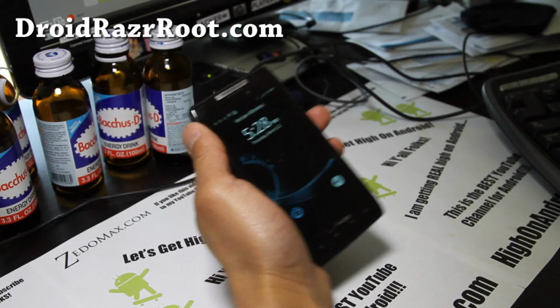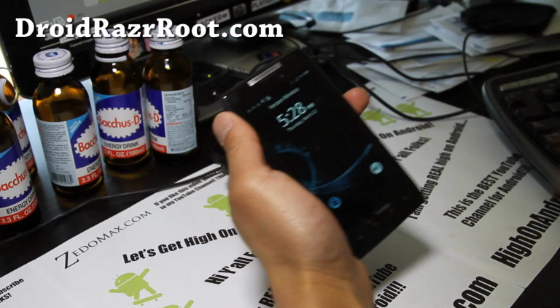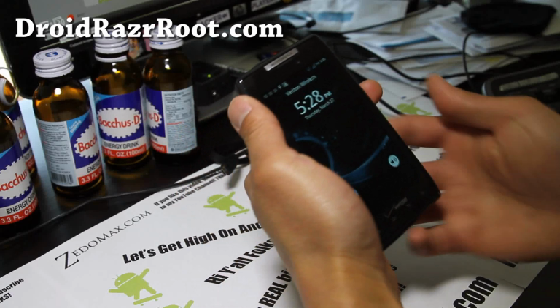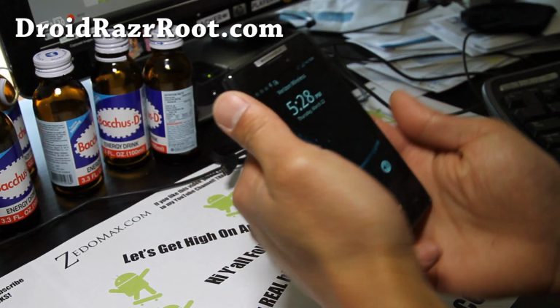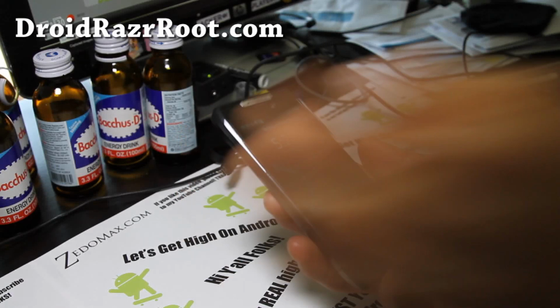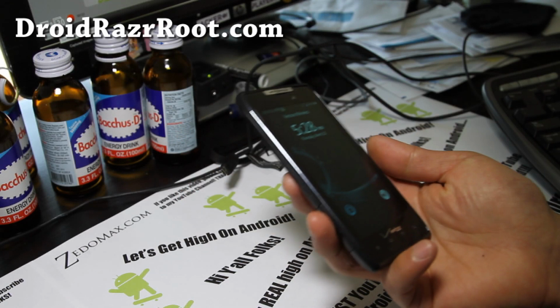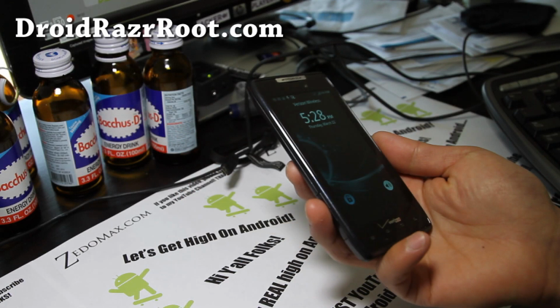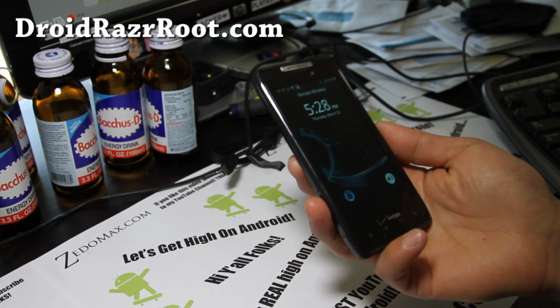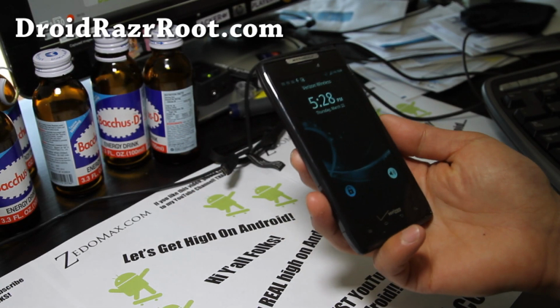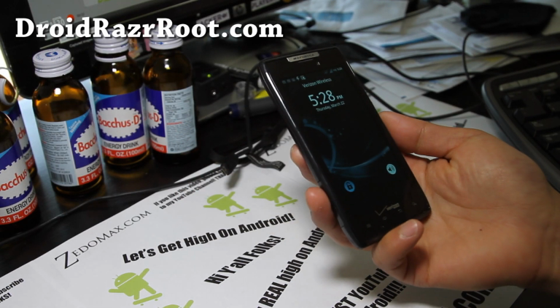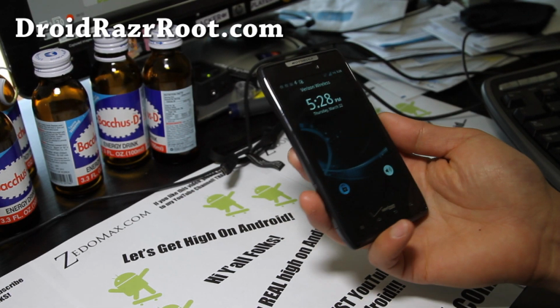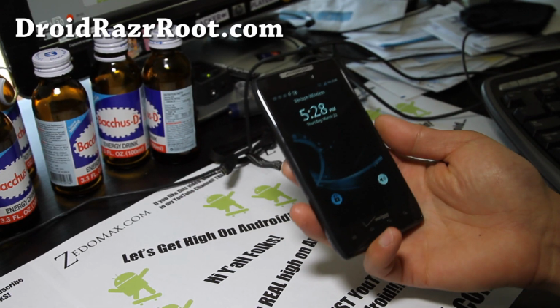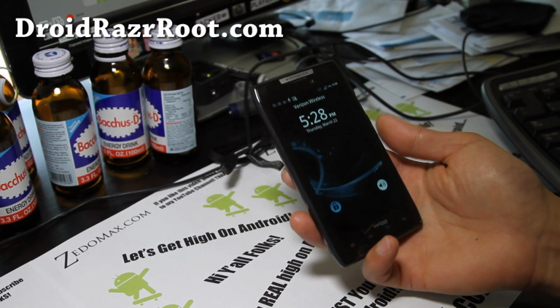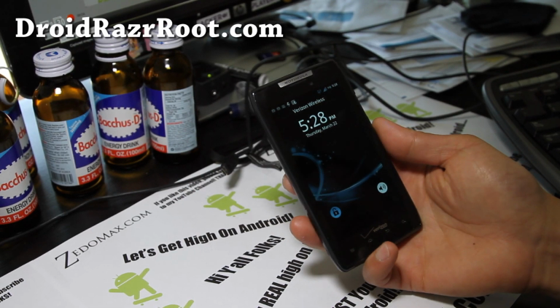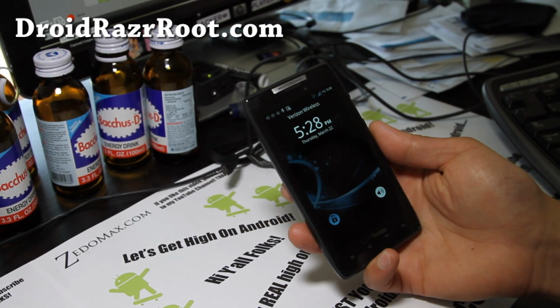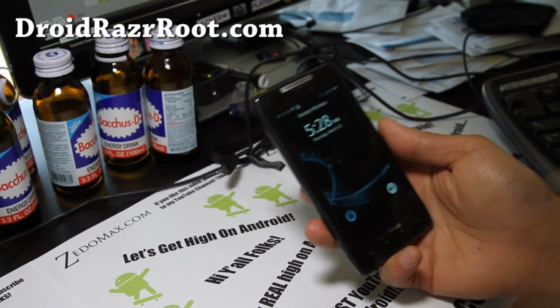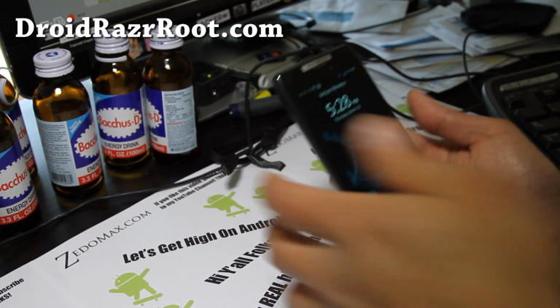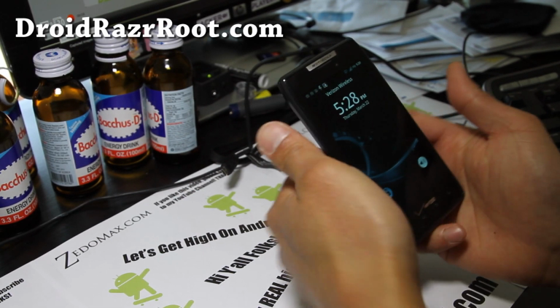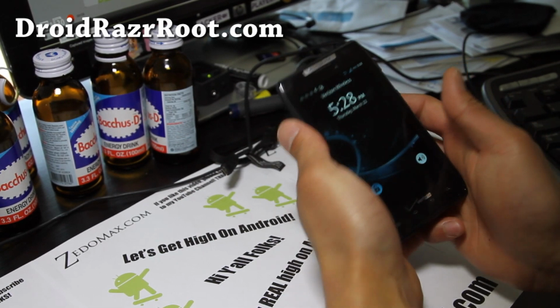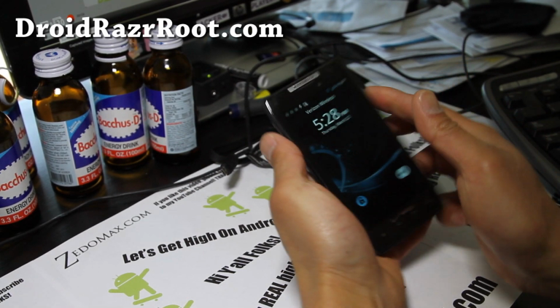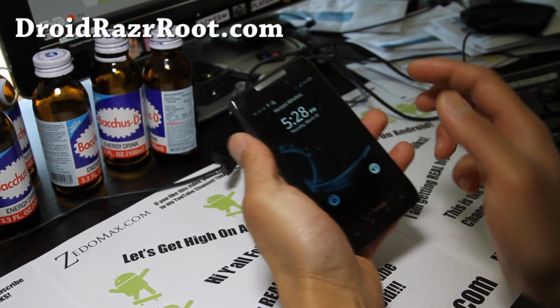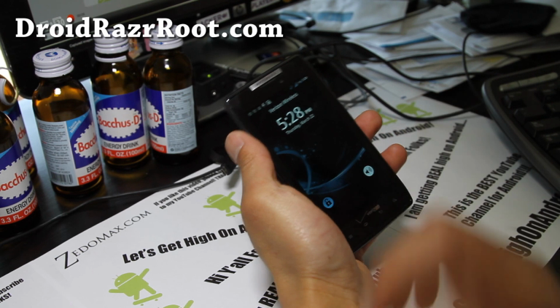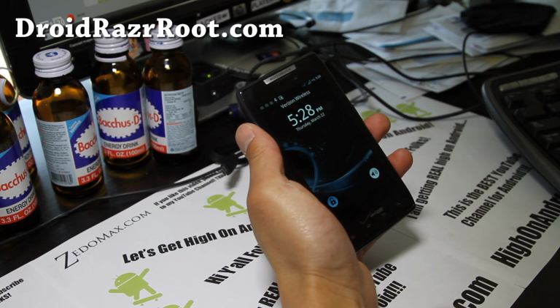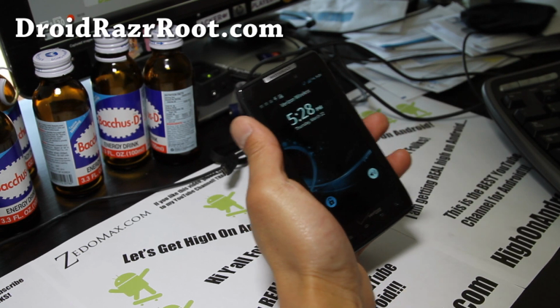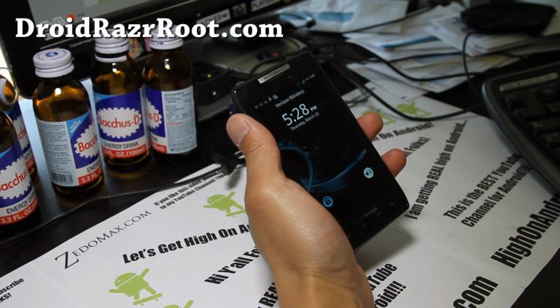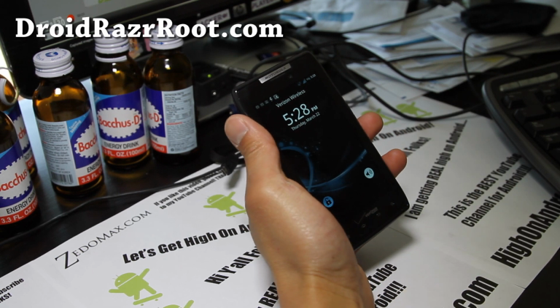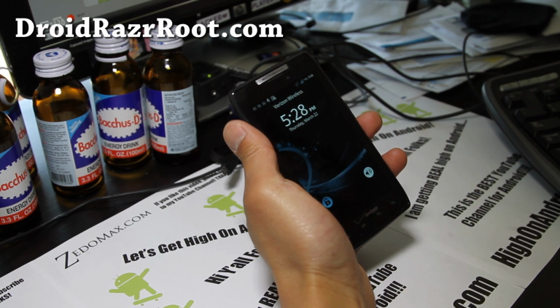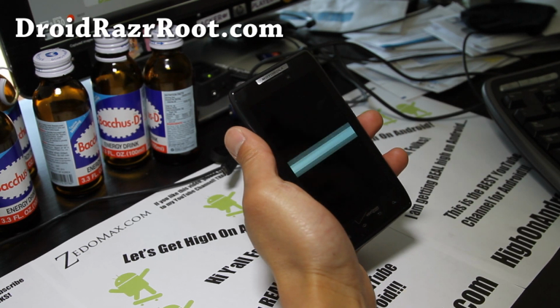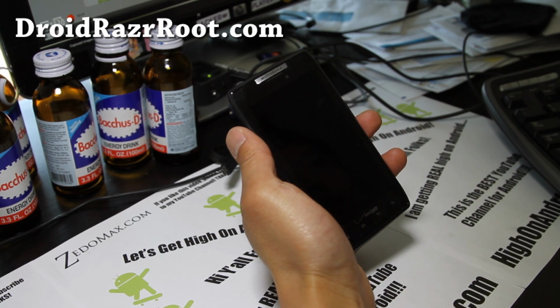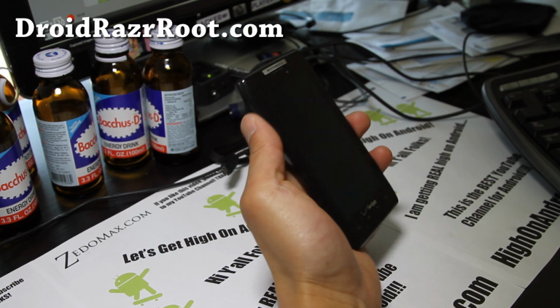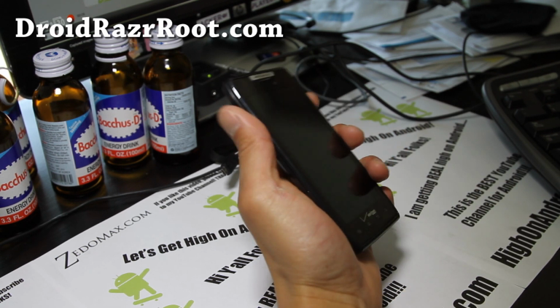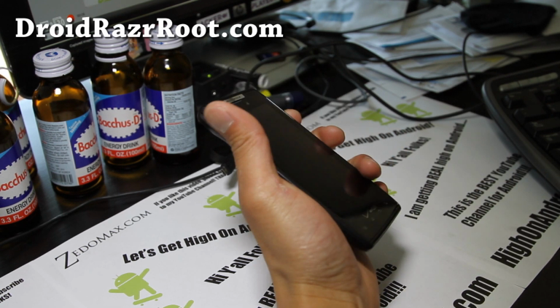Hi folks, this is Max from DroidRazorRoot.com, and I've got a review of the Eclipse Droid Razor ROM.